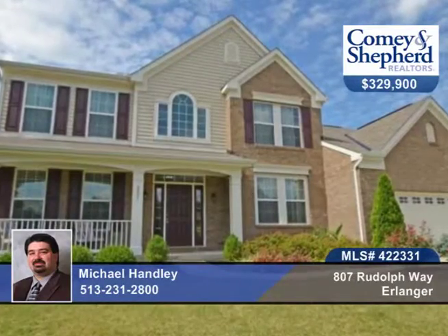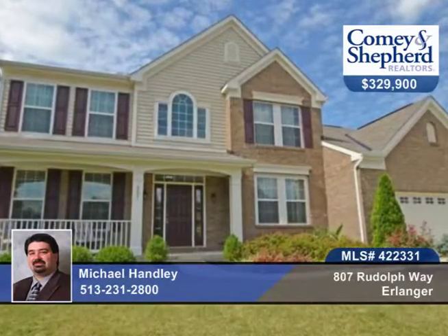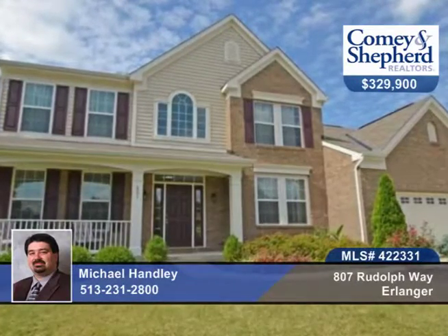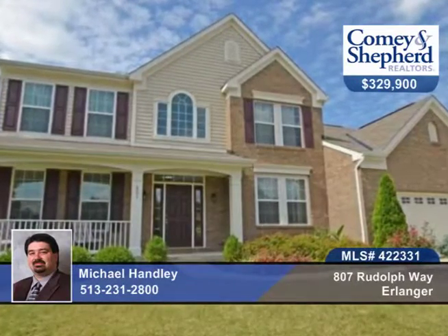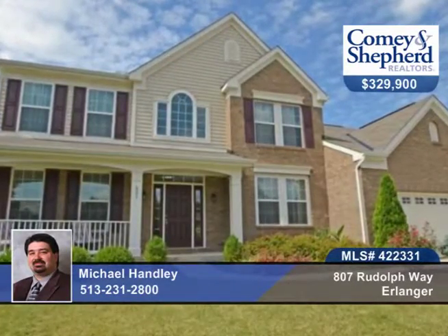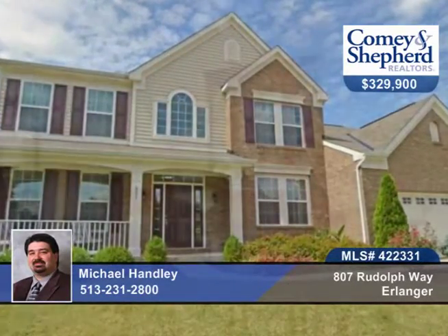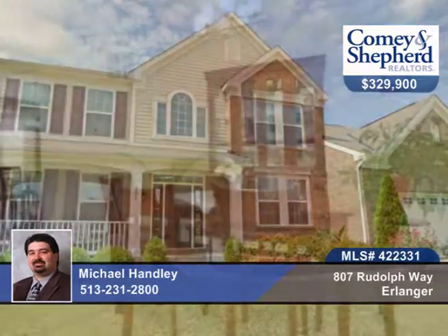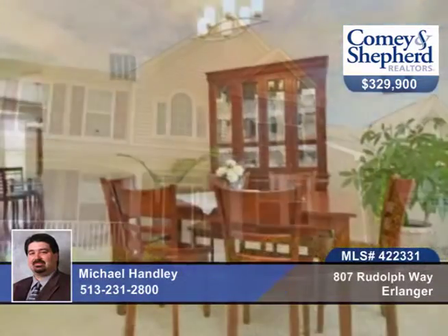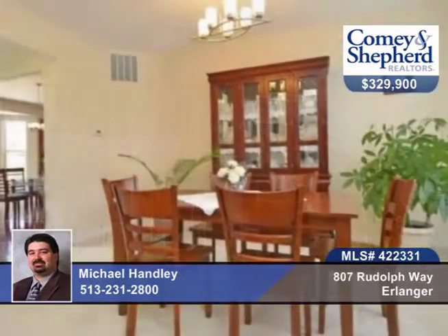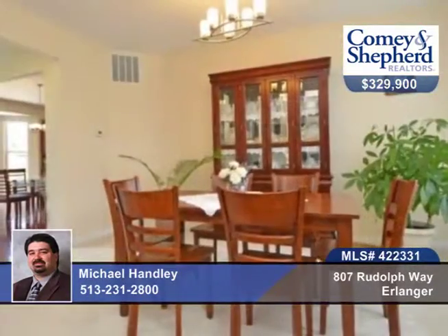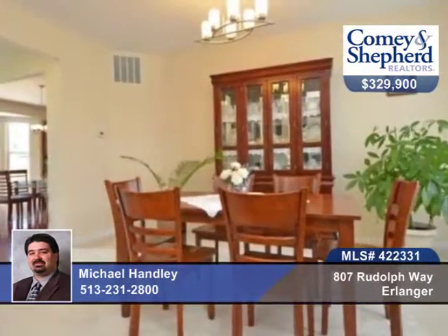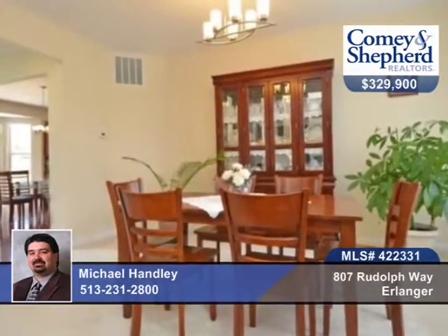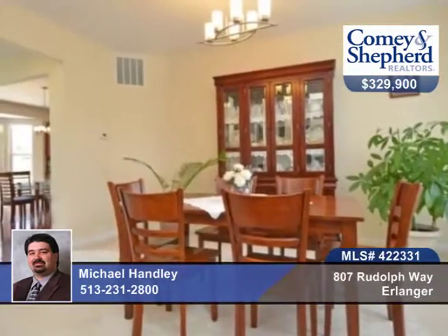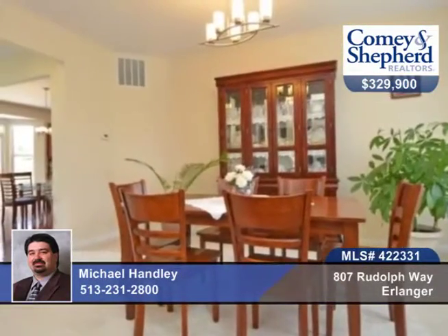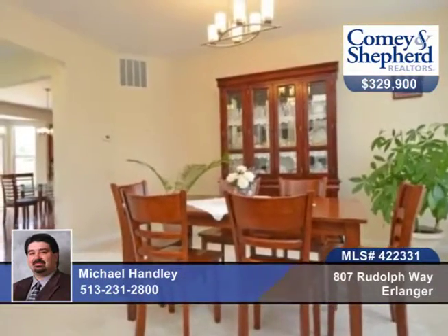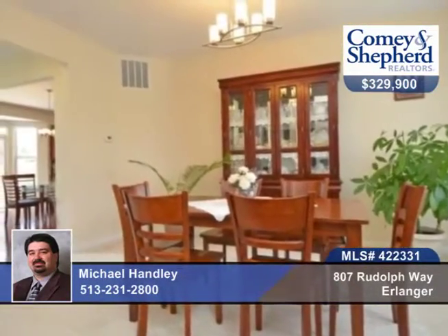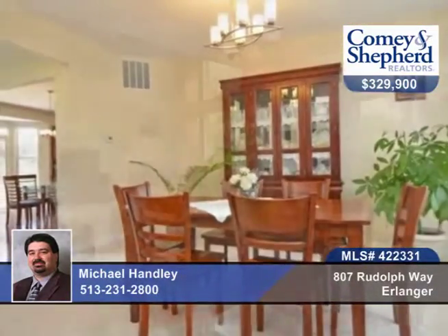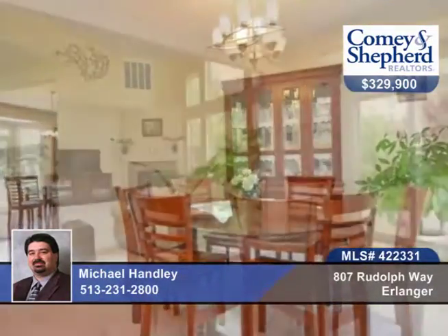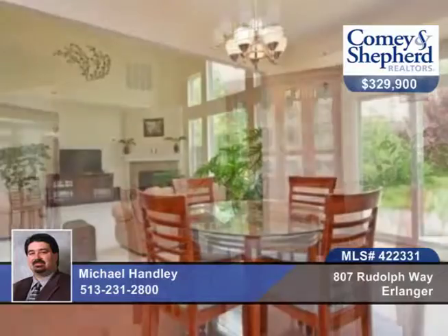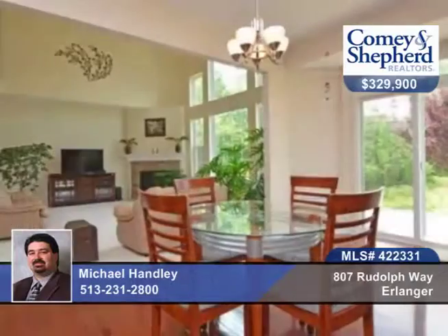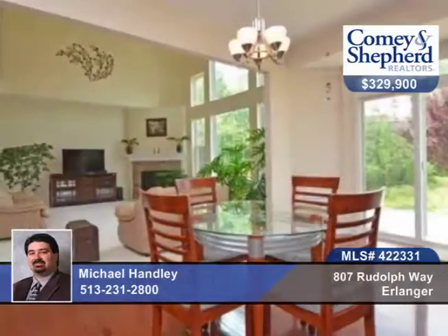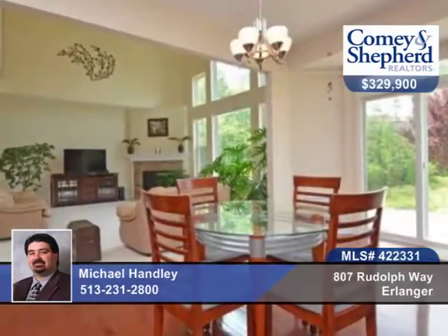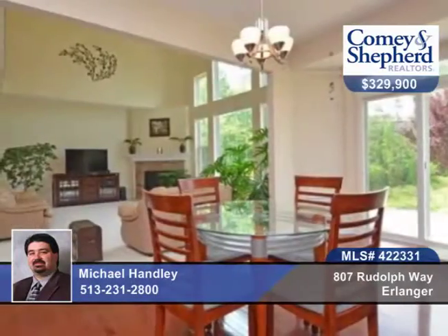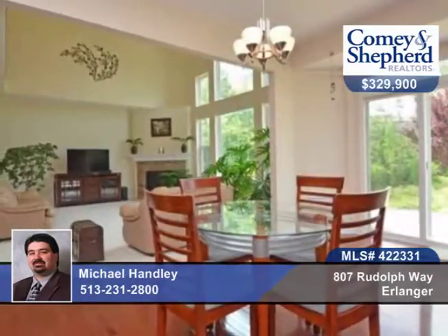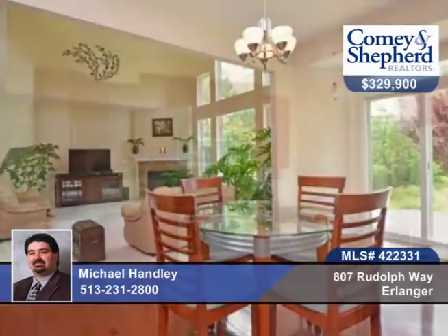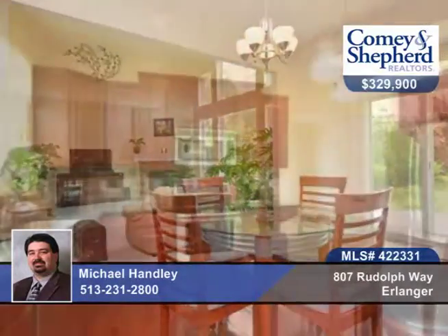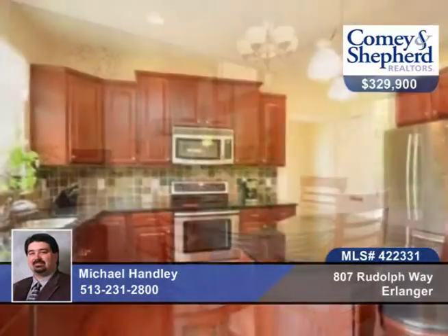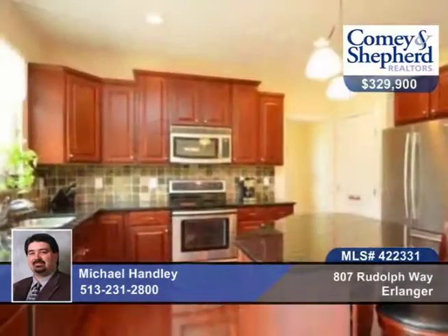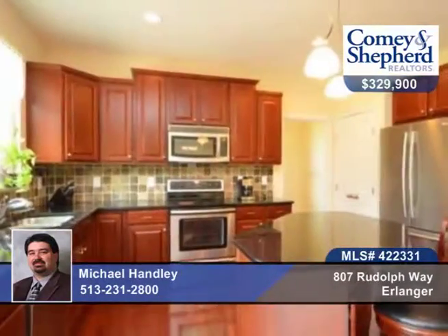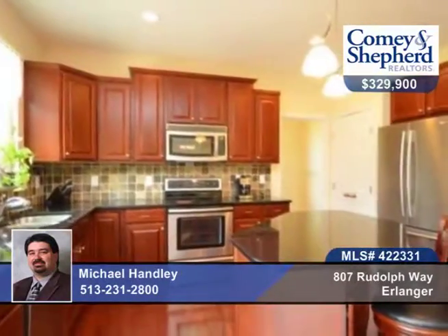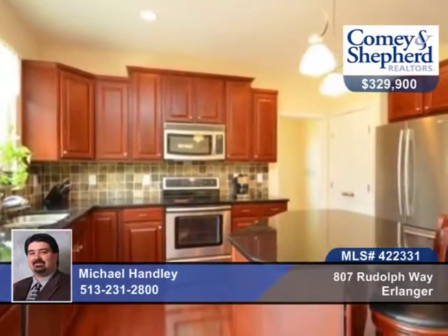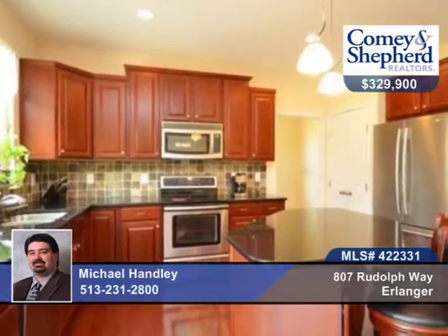Here's a stunning 5-bedroom, 3-bath home at the end of a cul-de-sac street. Tastefully decorated throughout and ready for you to move right in.